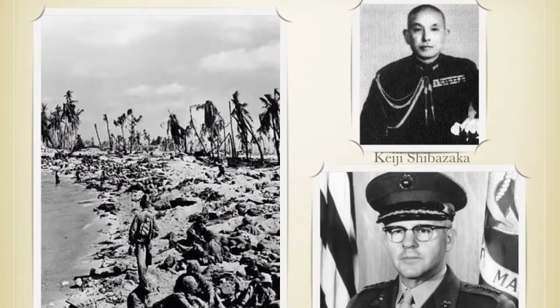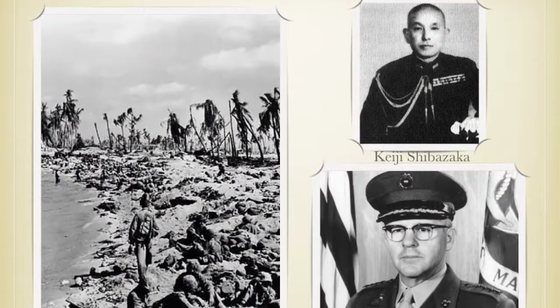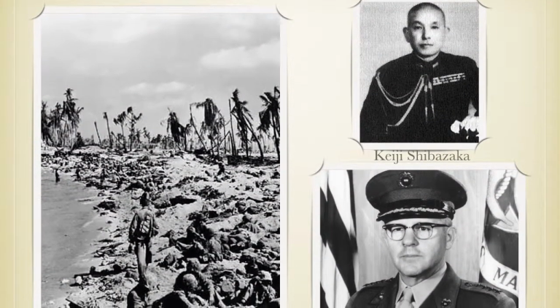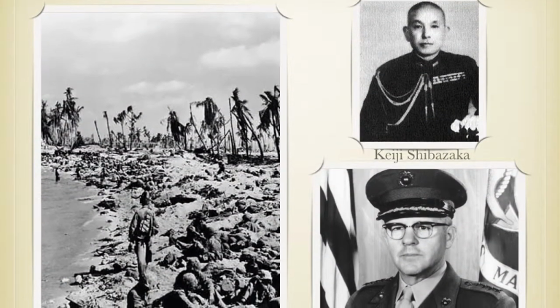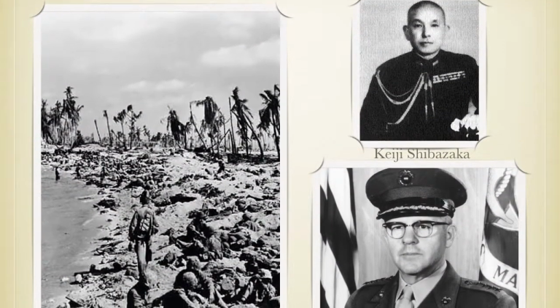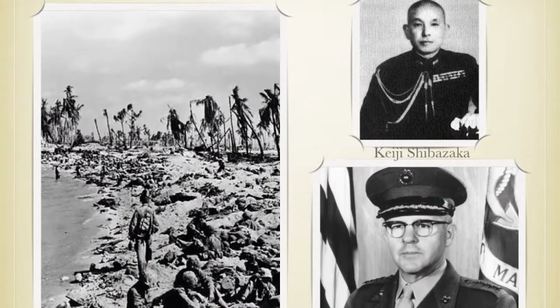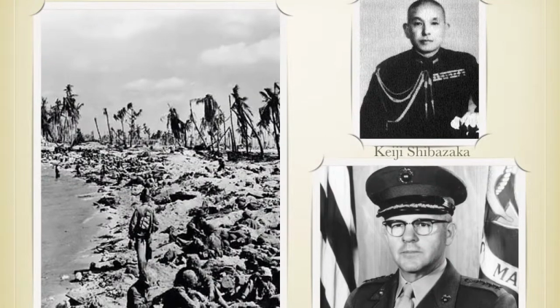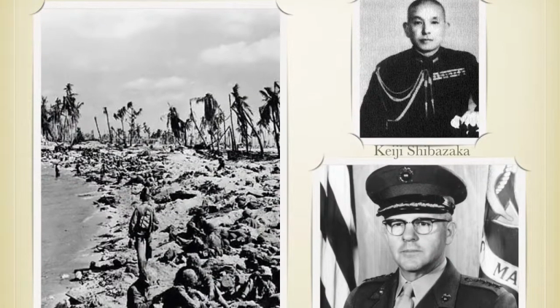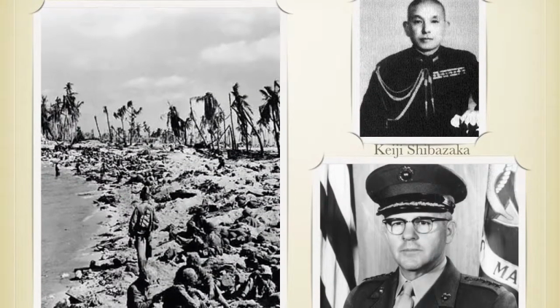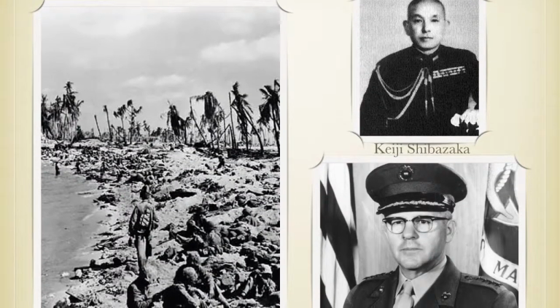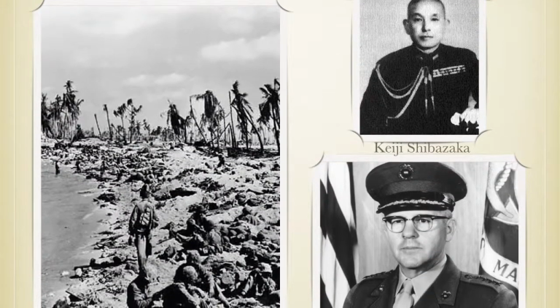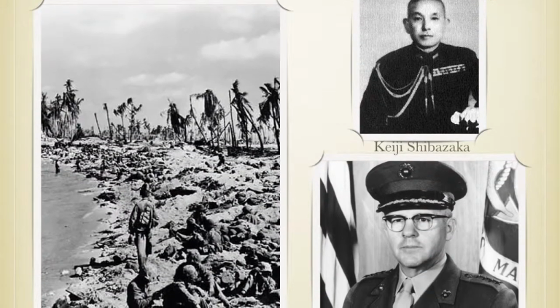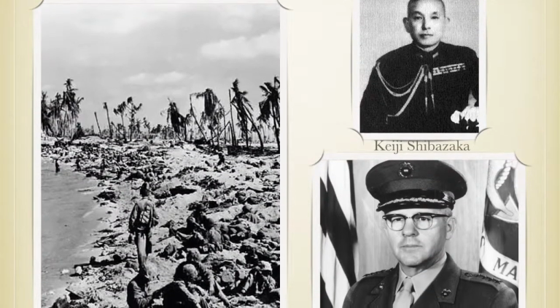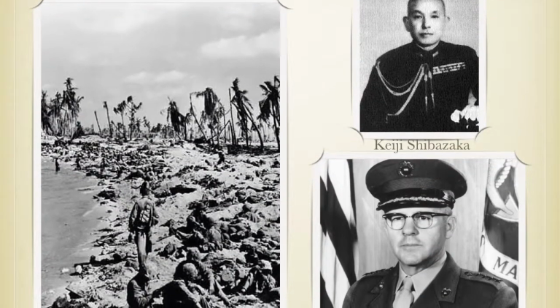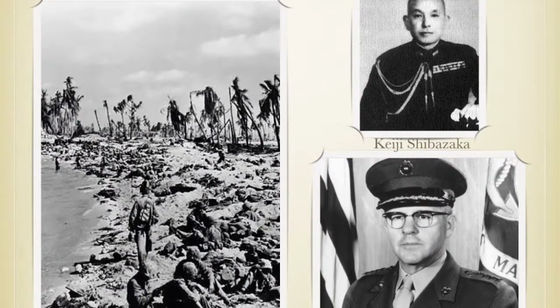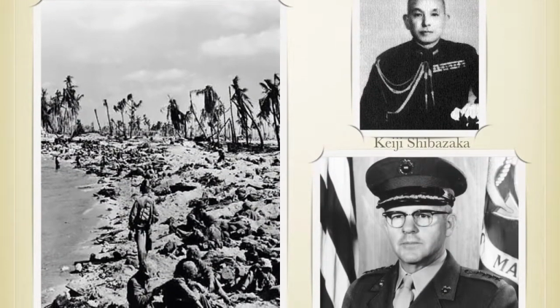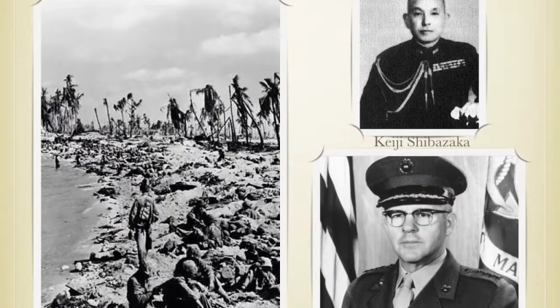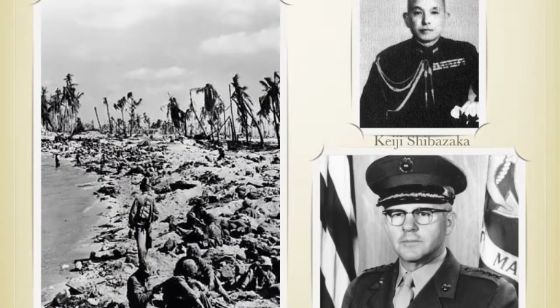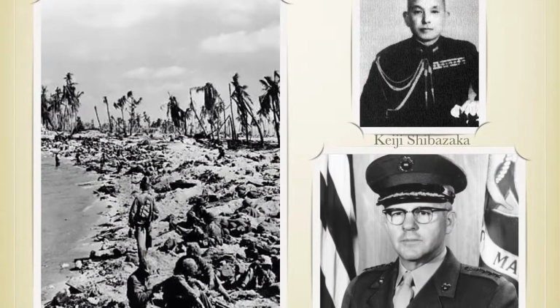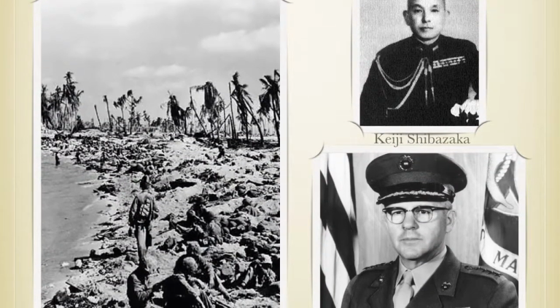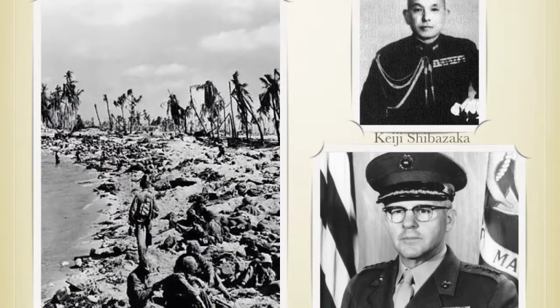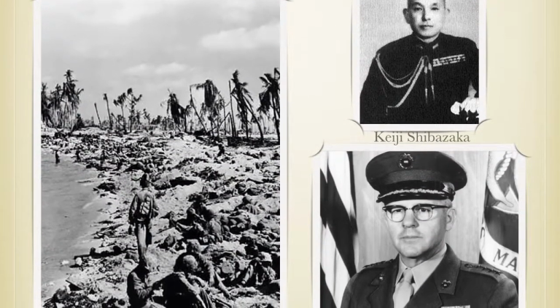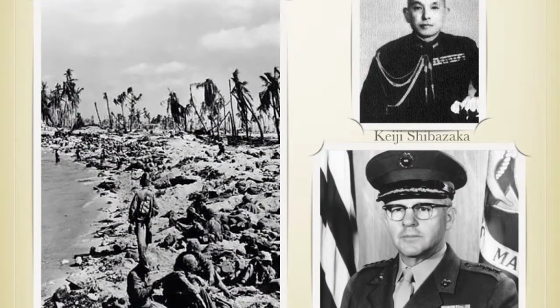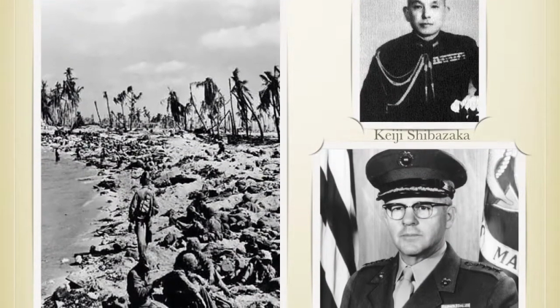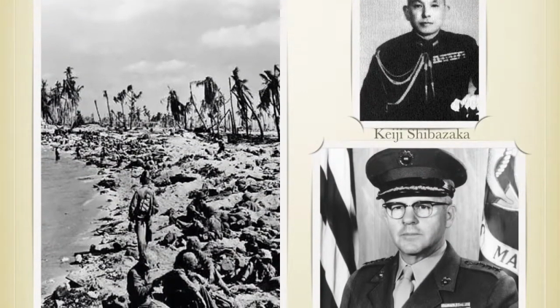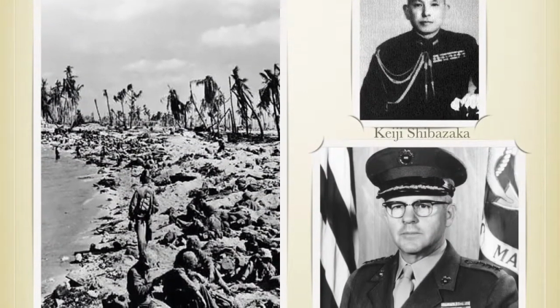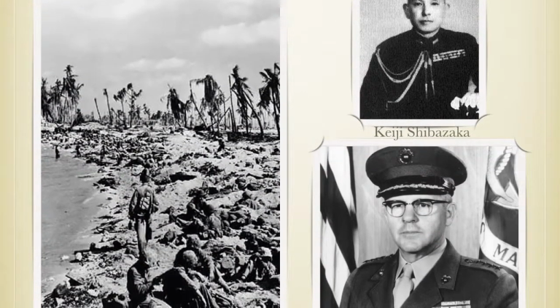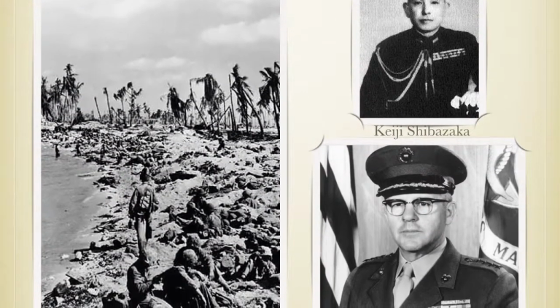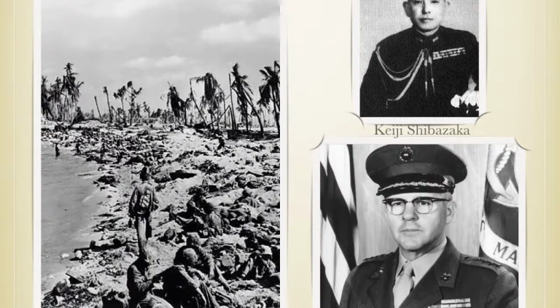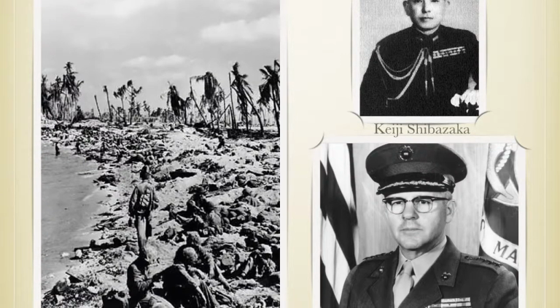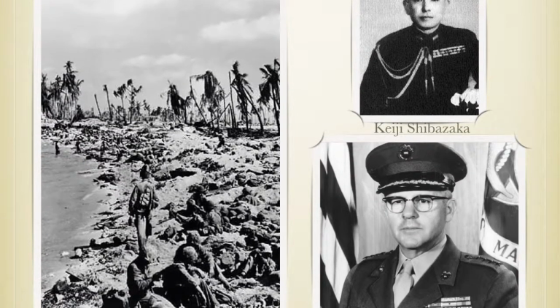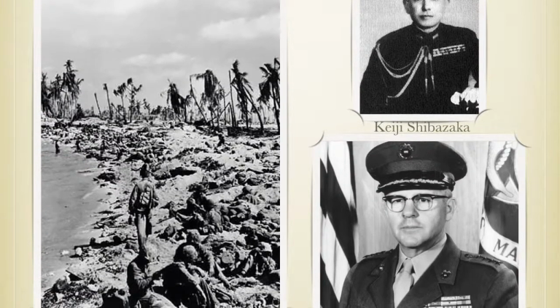Here are a few images of what the battle looked like, and here's a picture of the Japanese leader and one of the U.S. leaders.